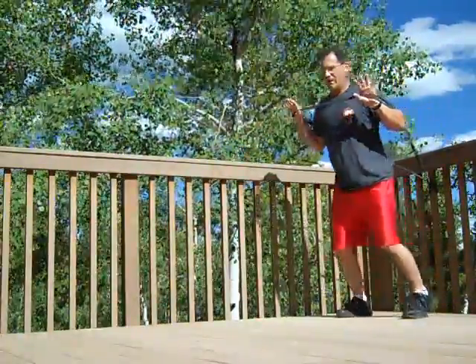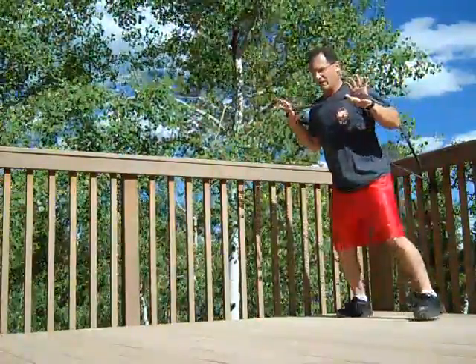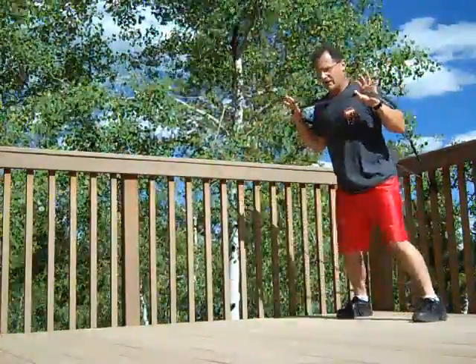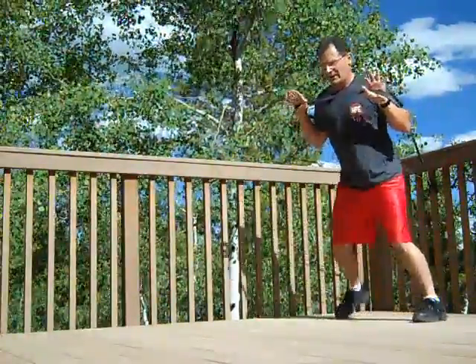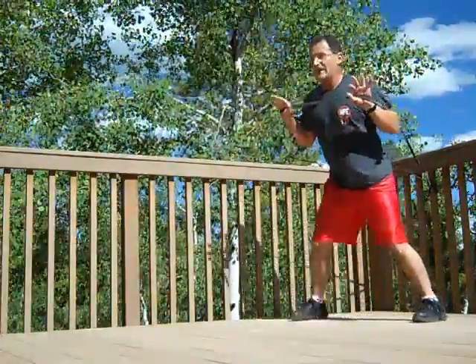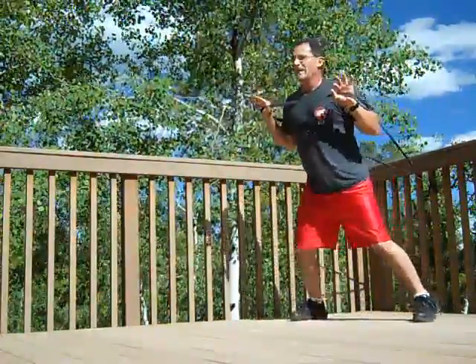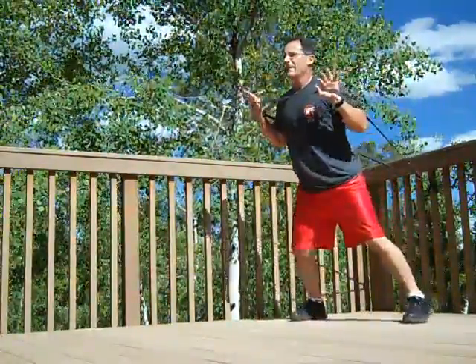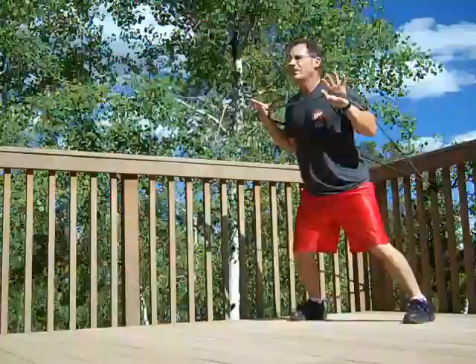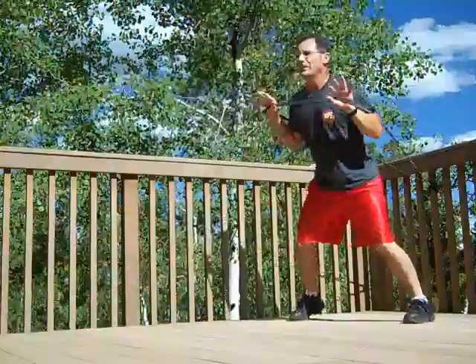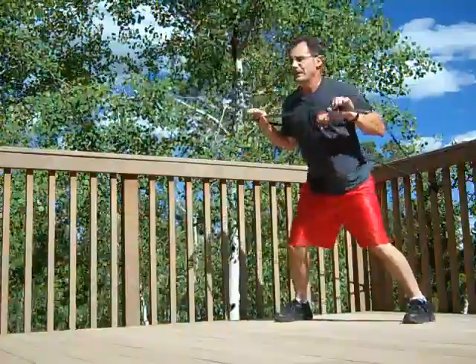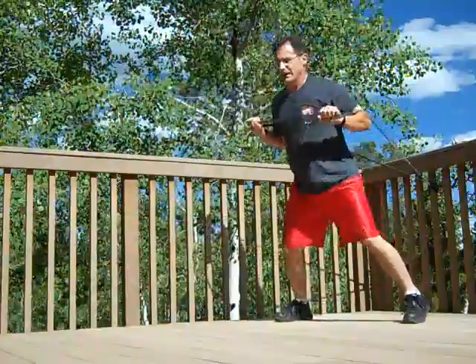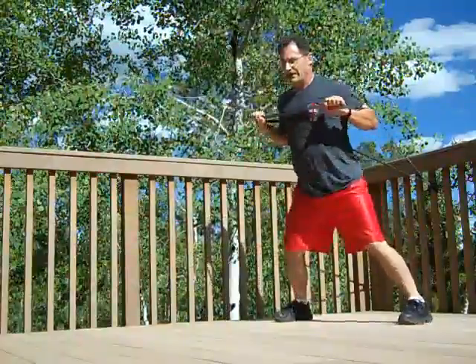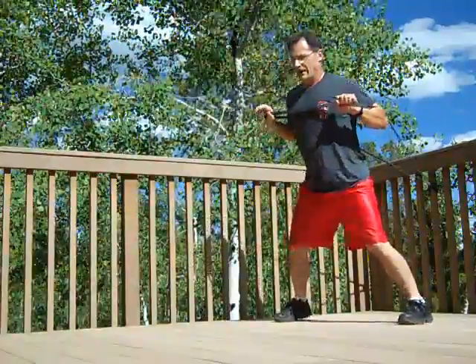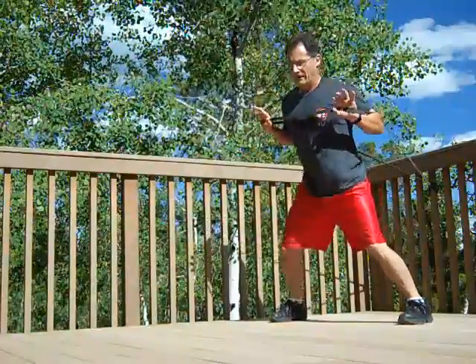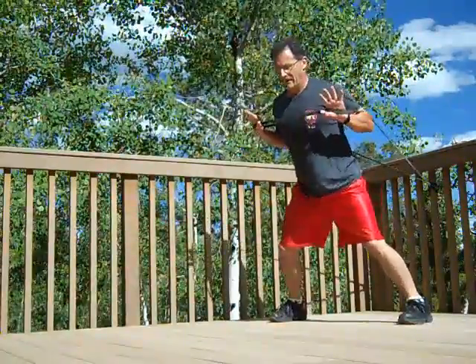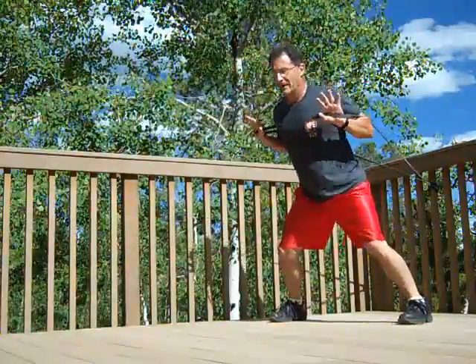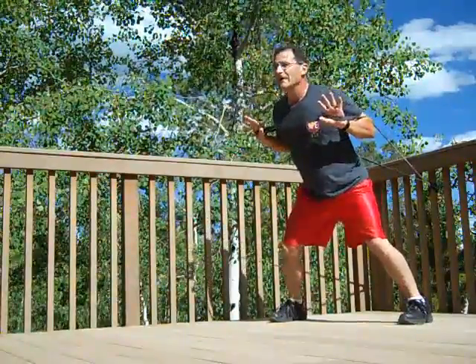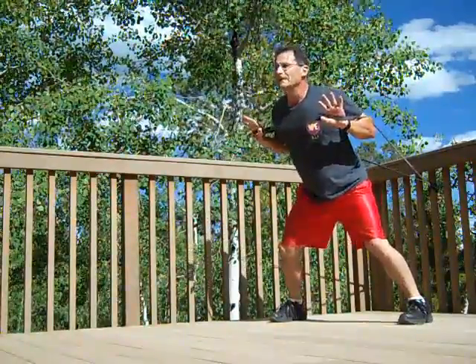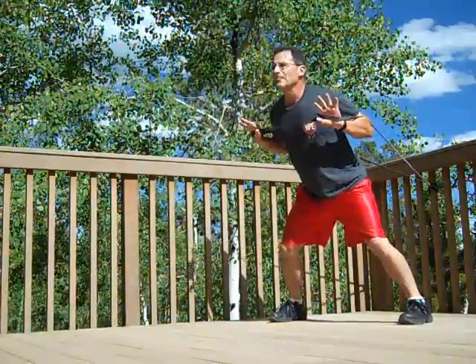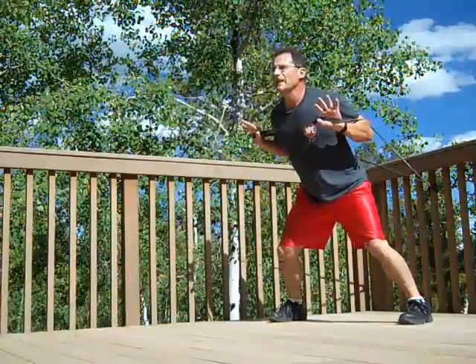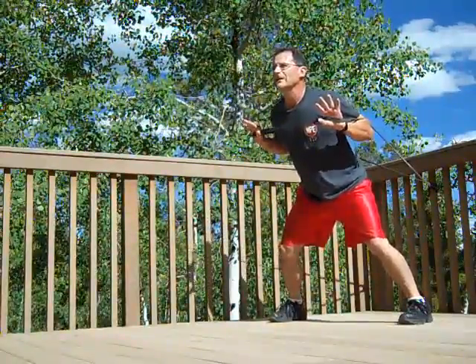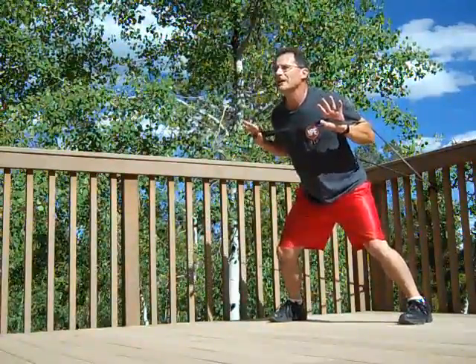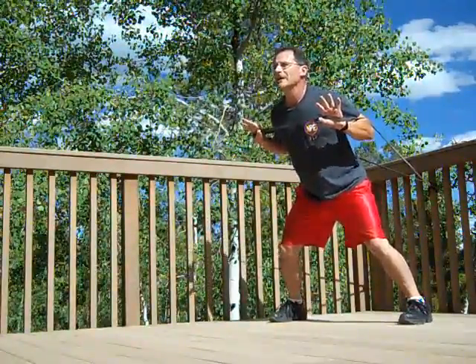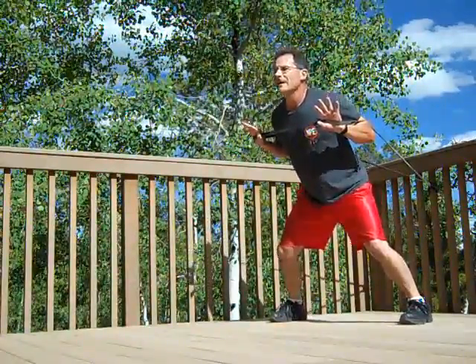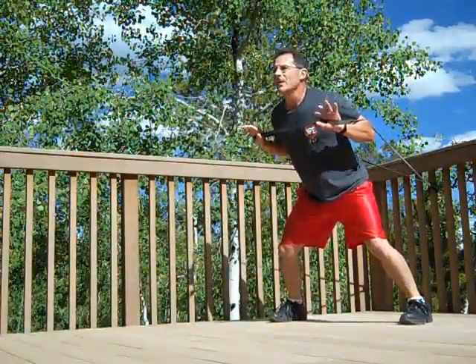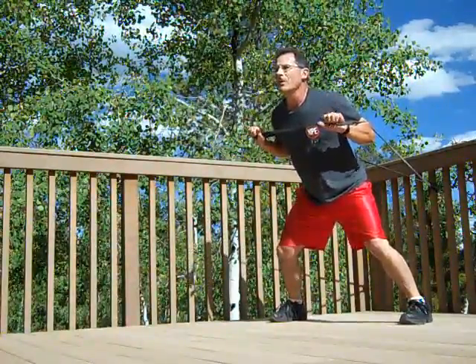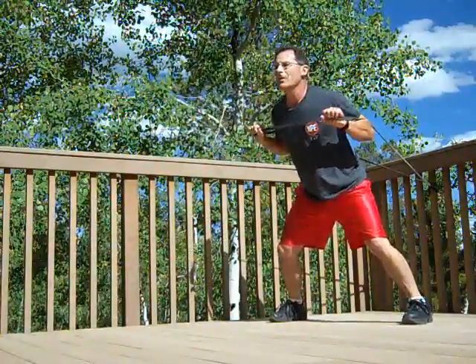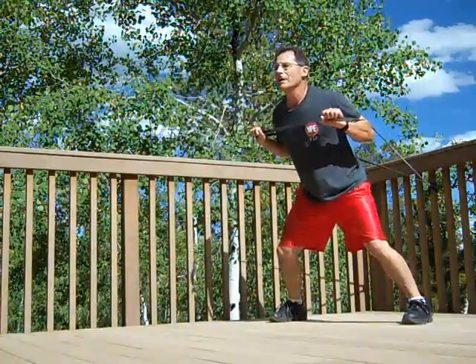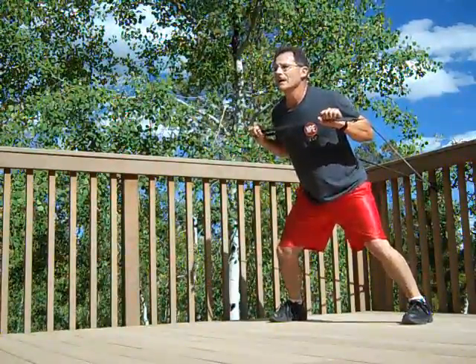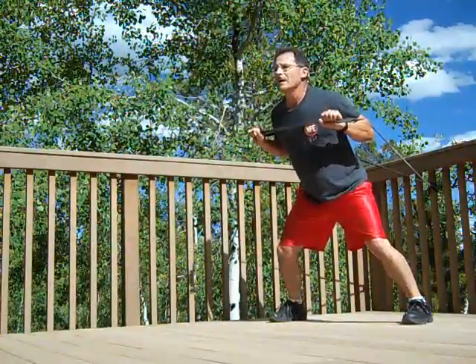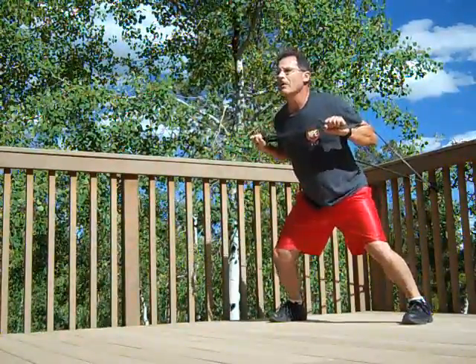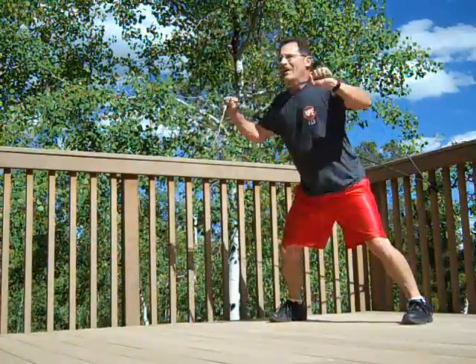Begin exercise number five in five, four, three, two, one, go.